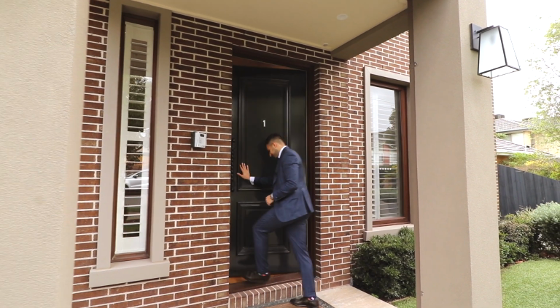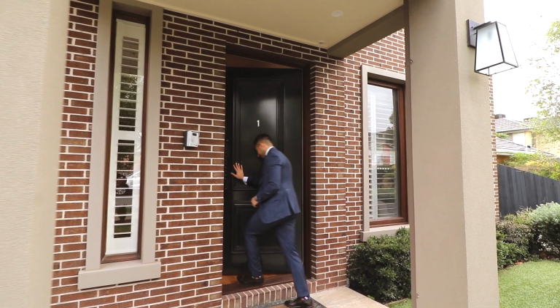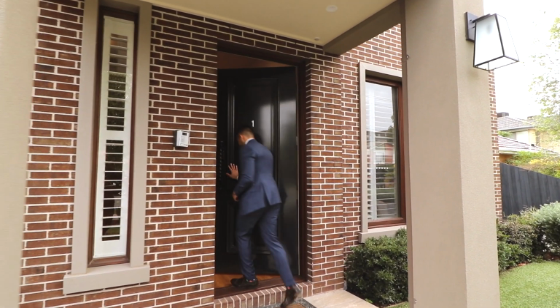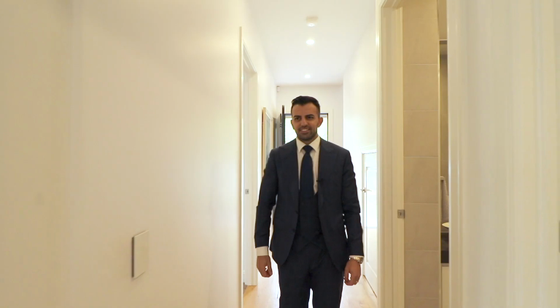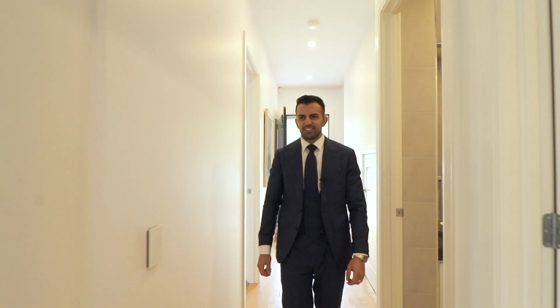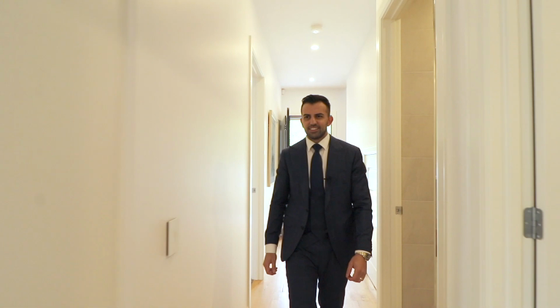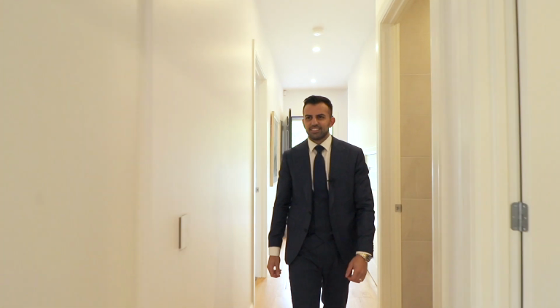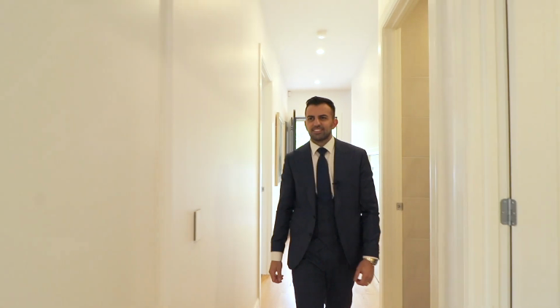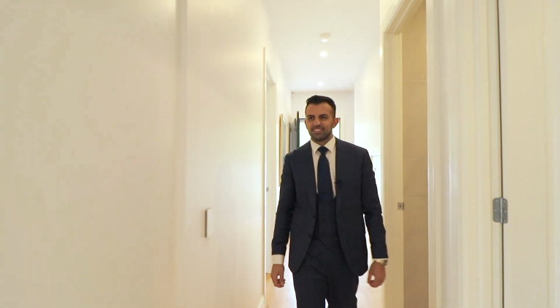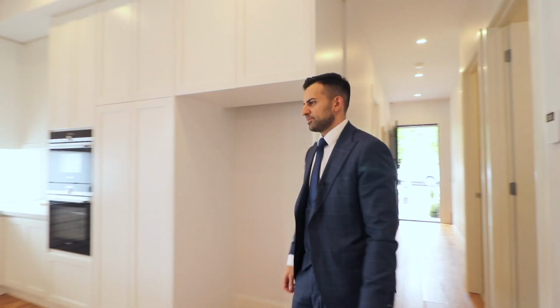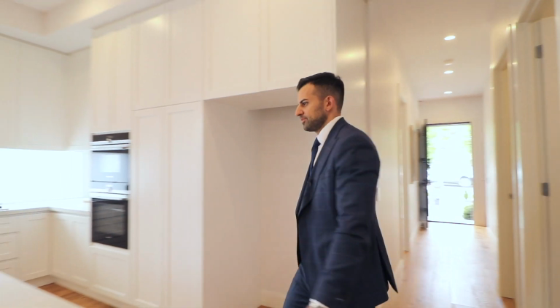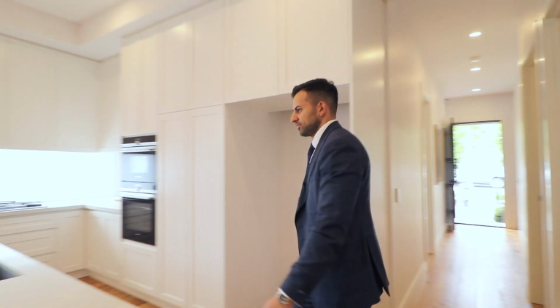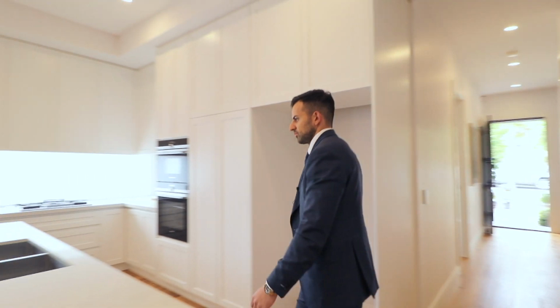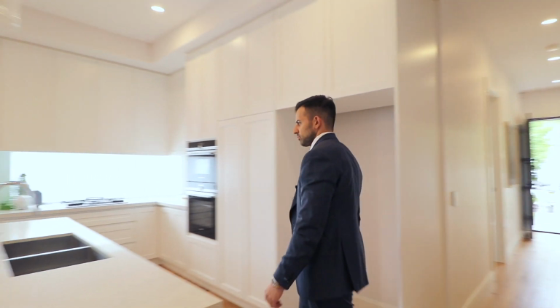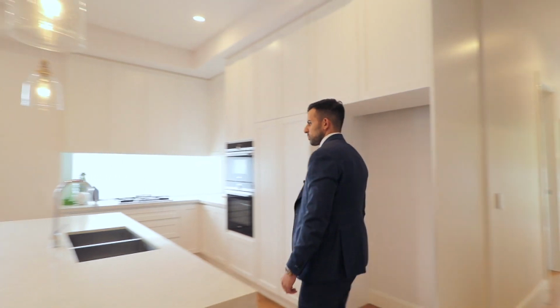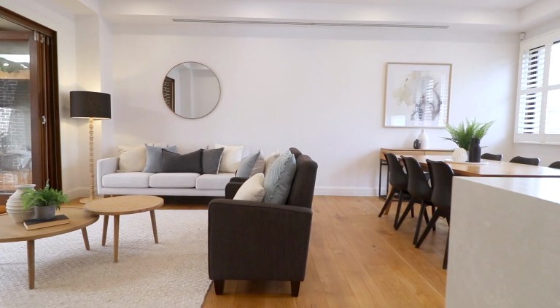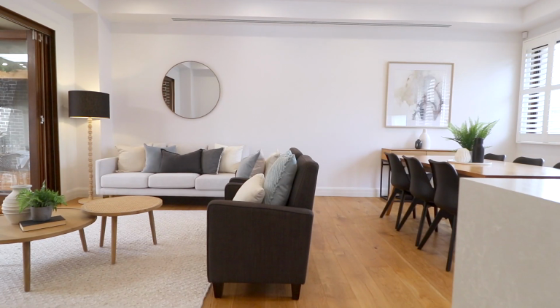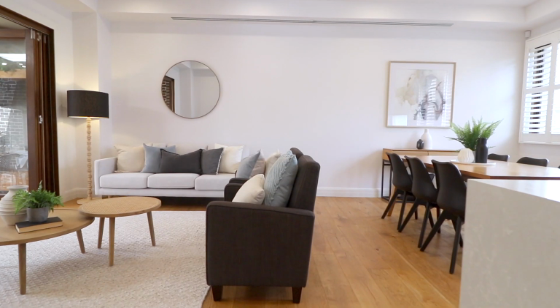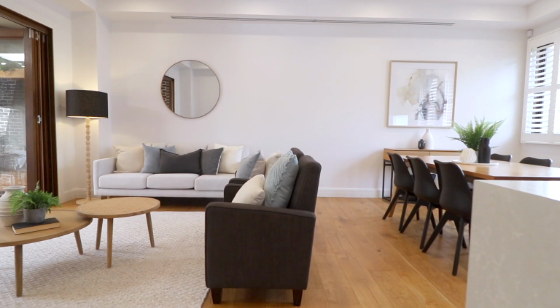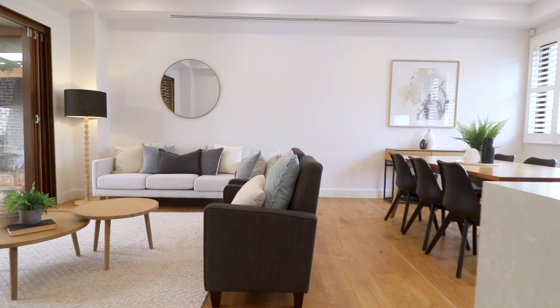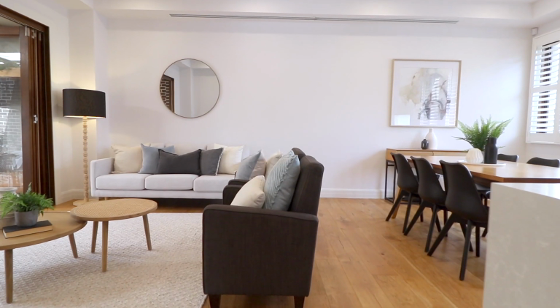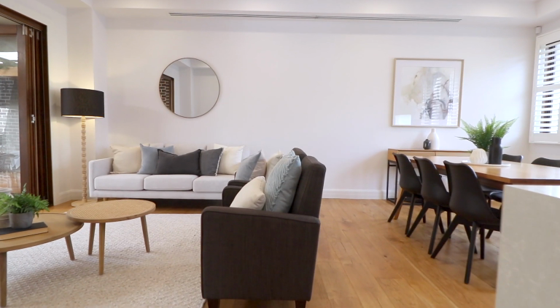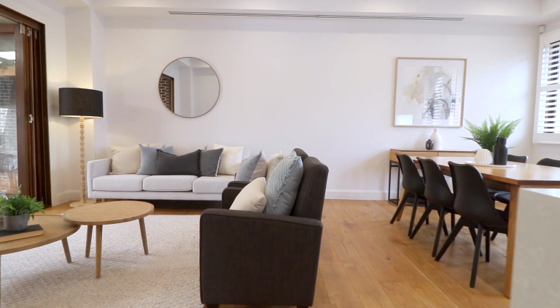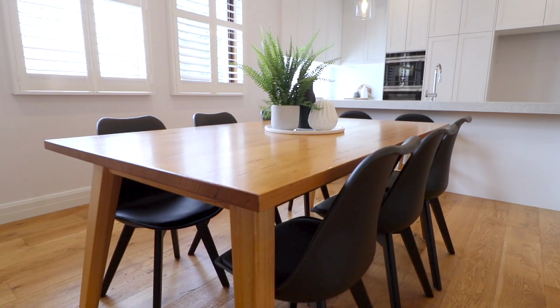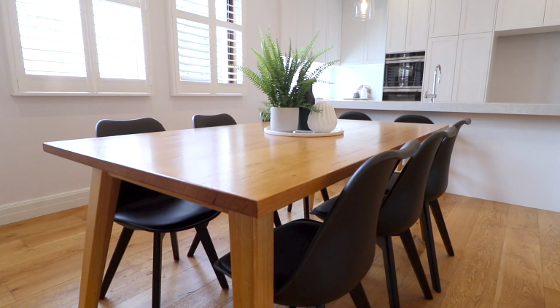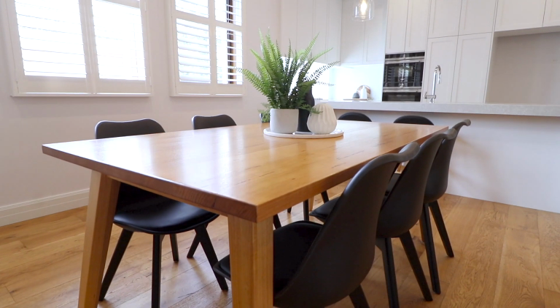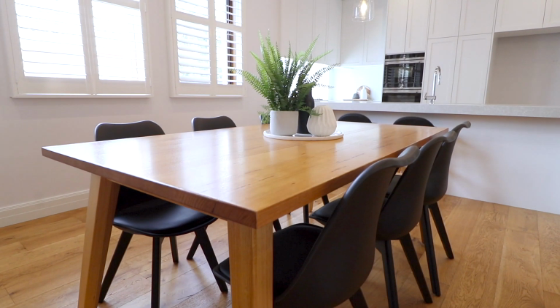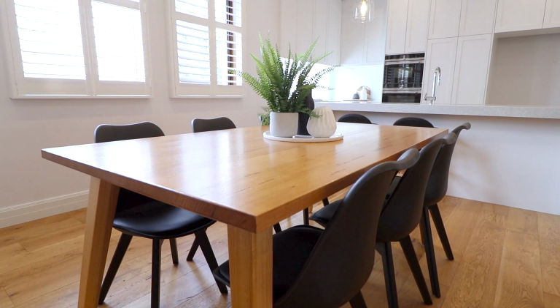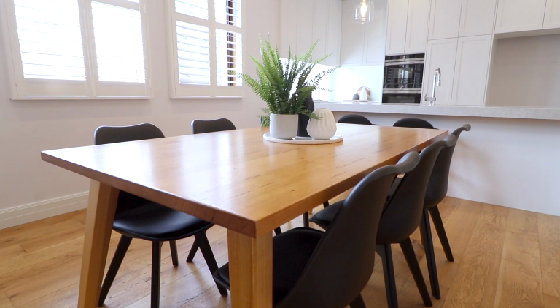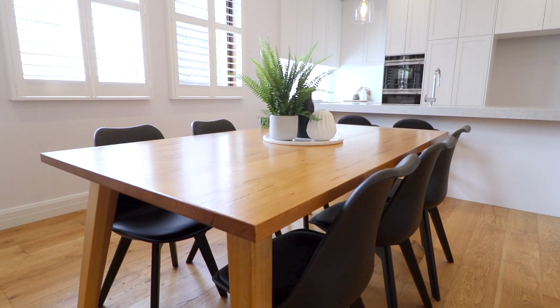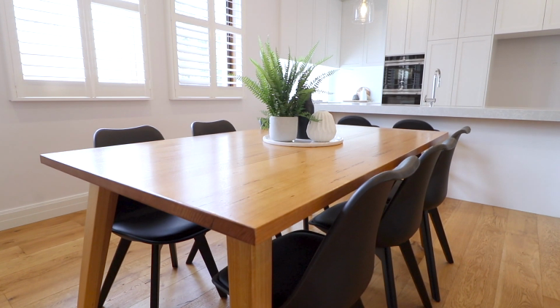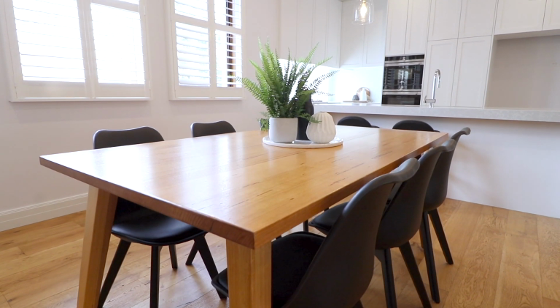With close access to Tunstall Square, Westfield Doncaster, Jackson Court and Eastern Freeway.